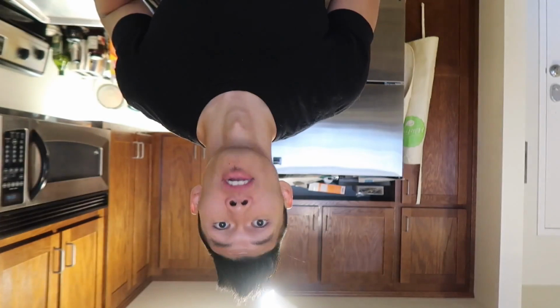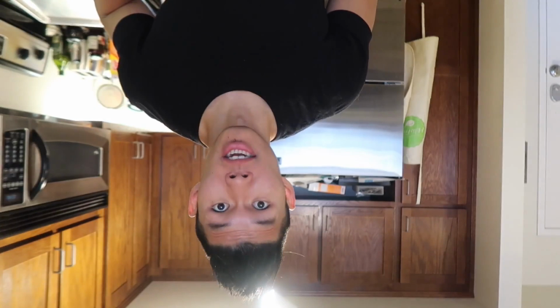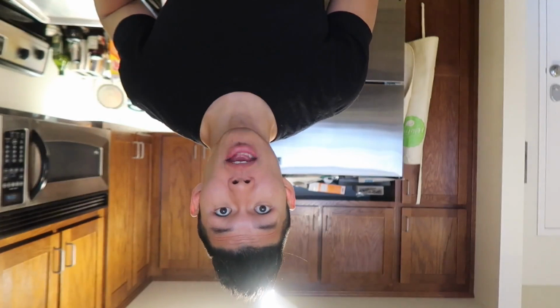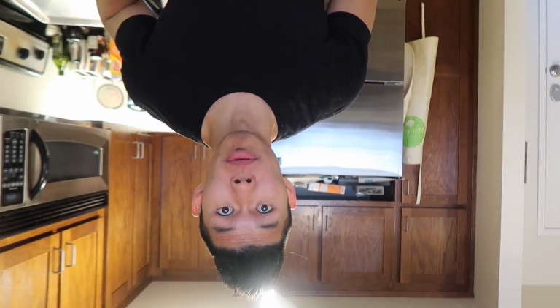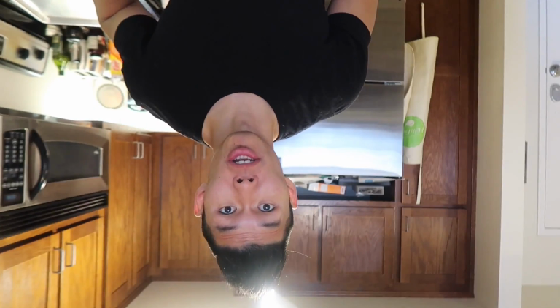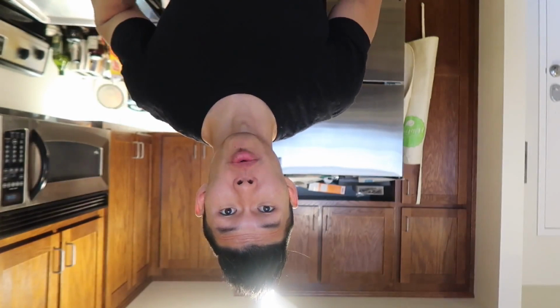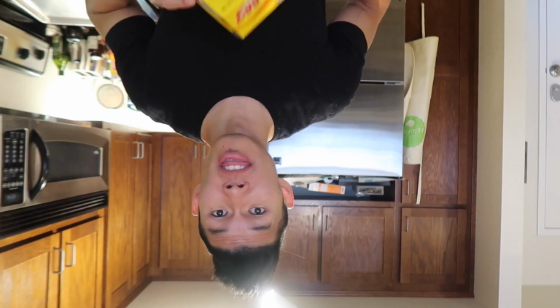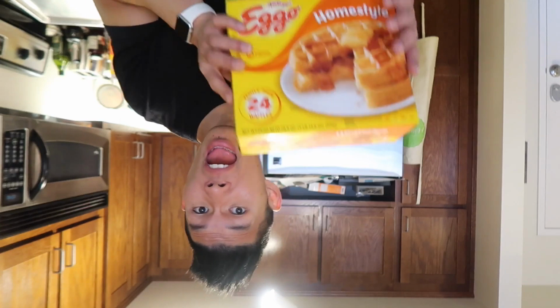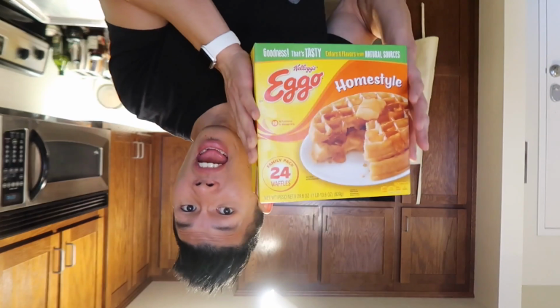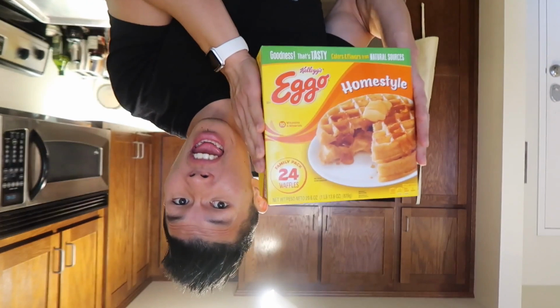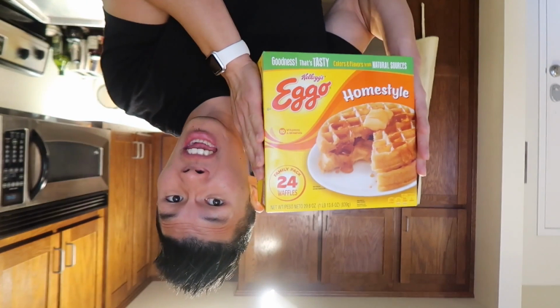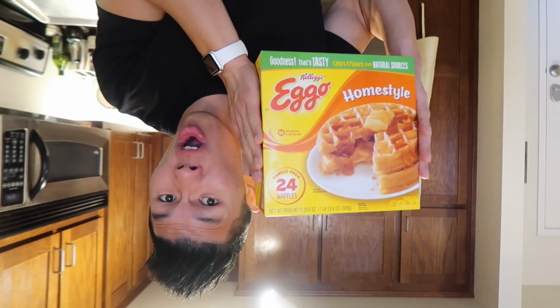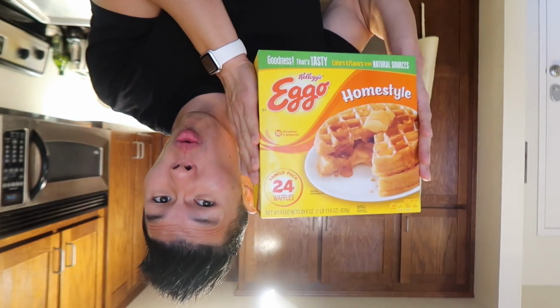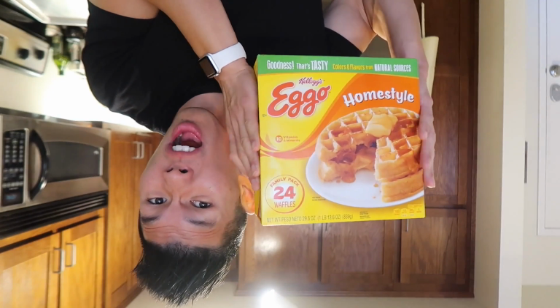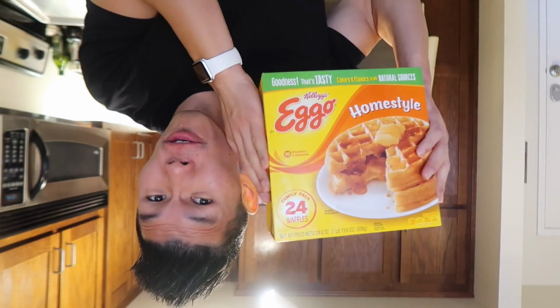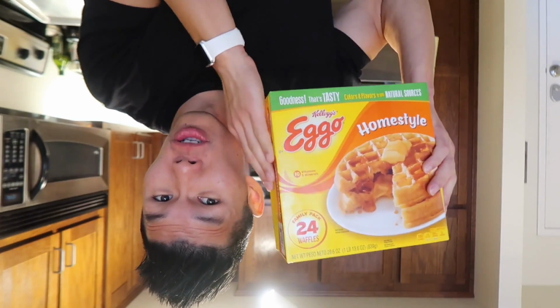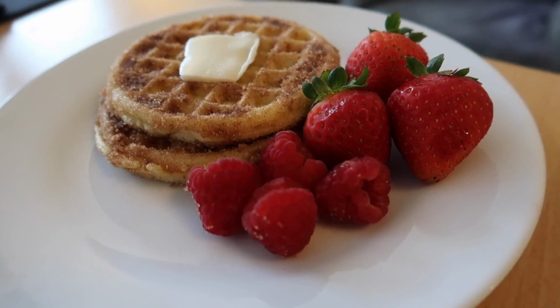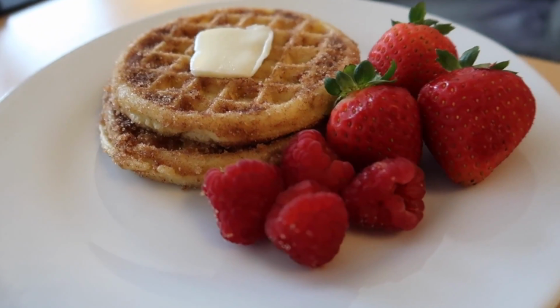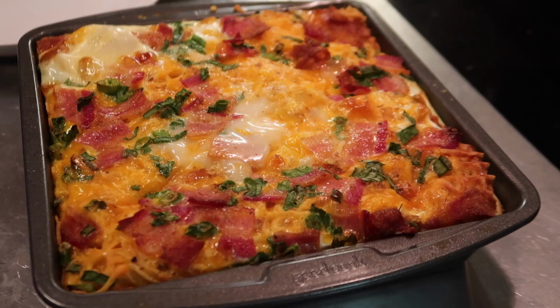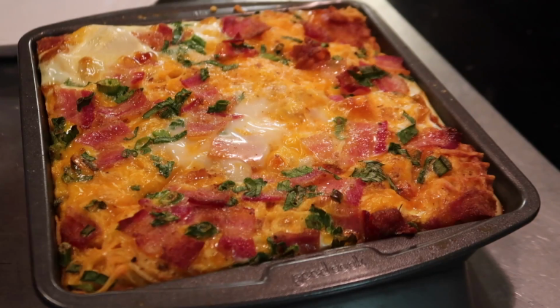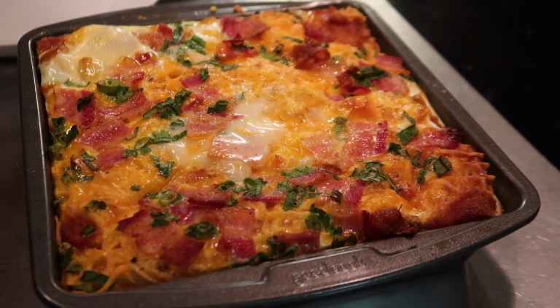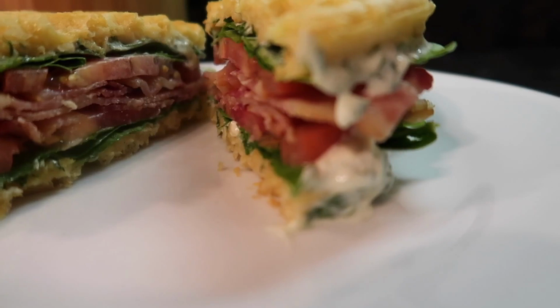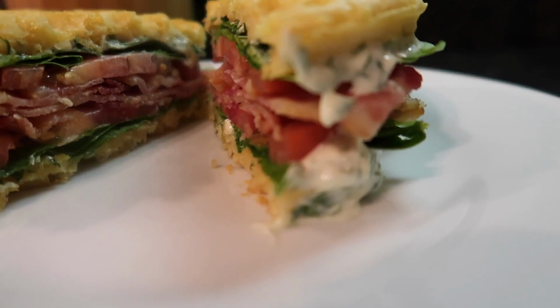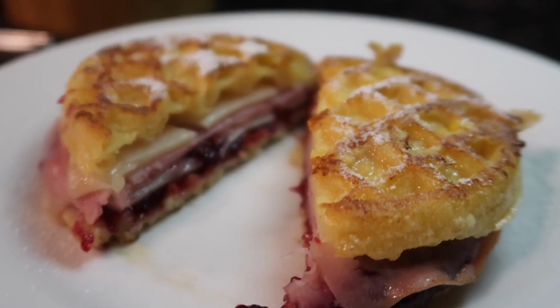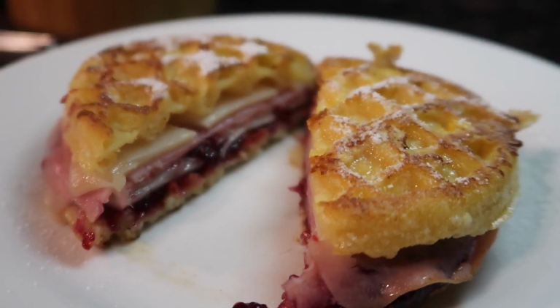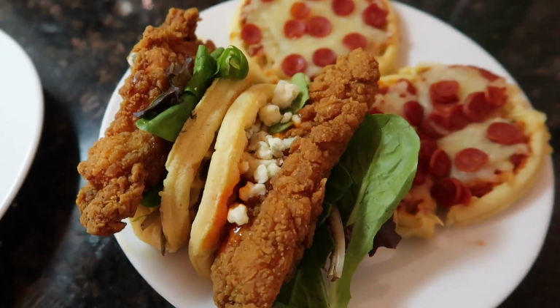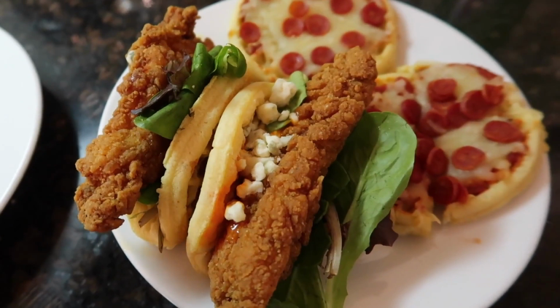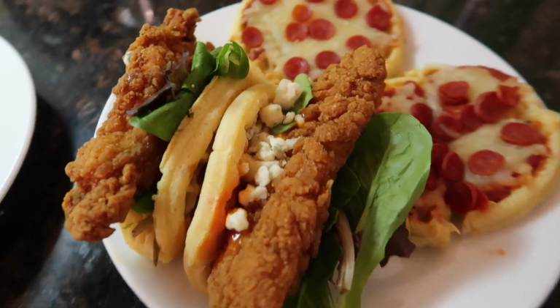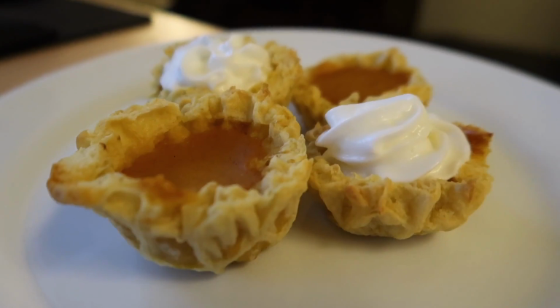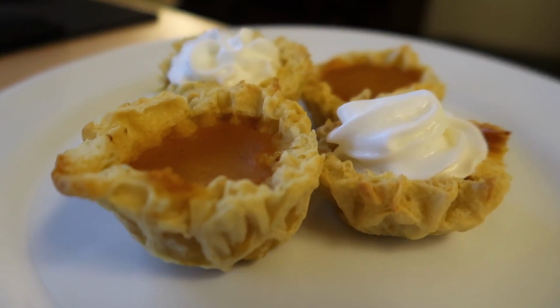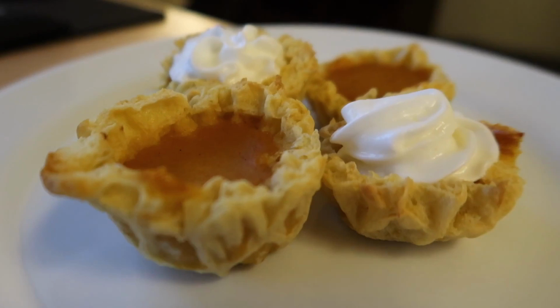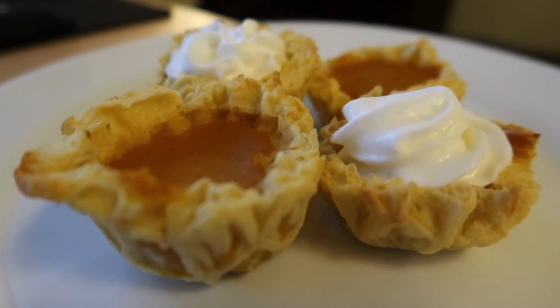Today, we'll be cooking with Eggo waffles for breakfast, lunch, dinner, and dessert.